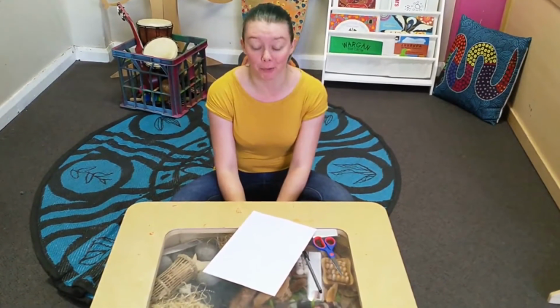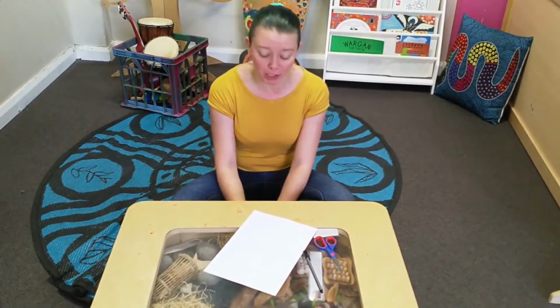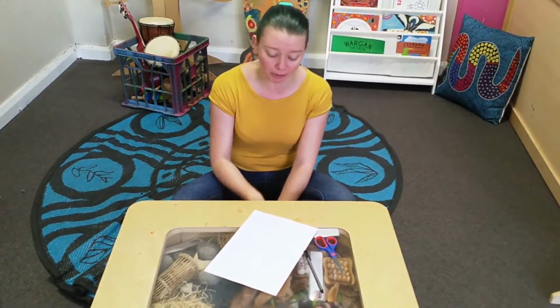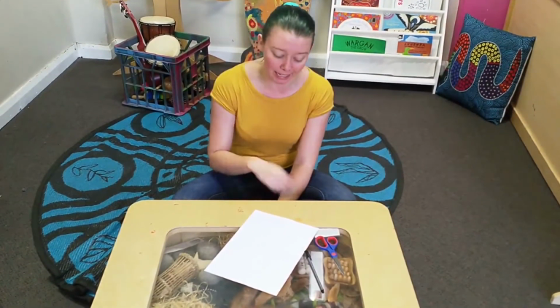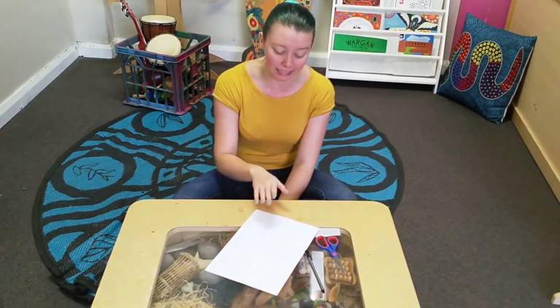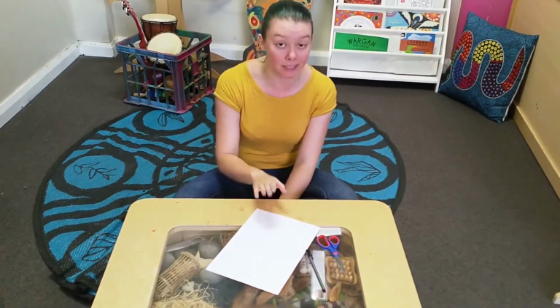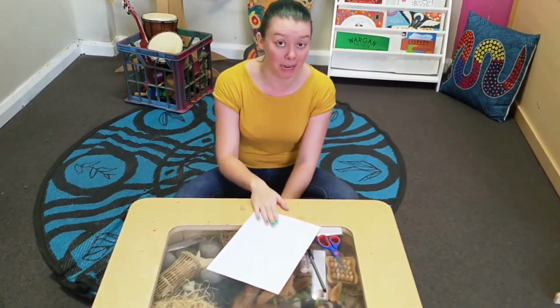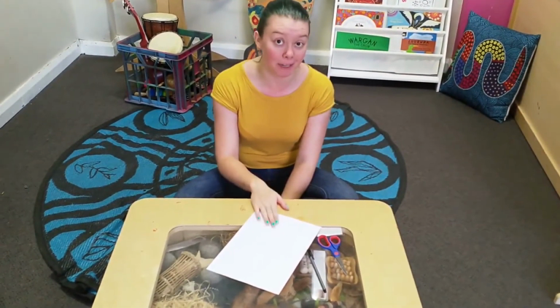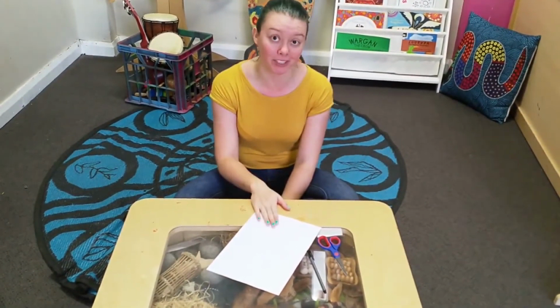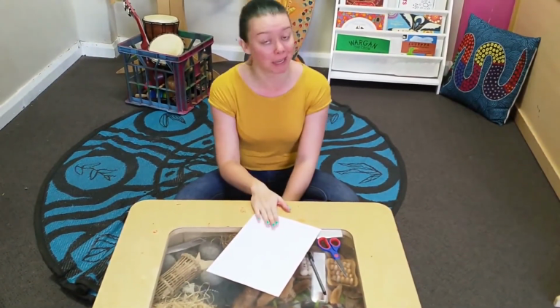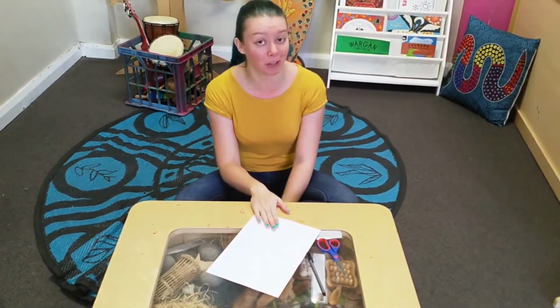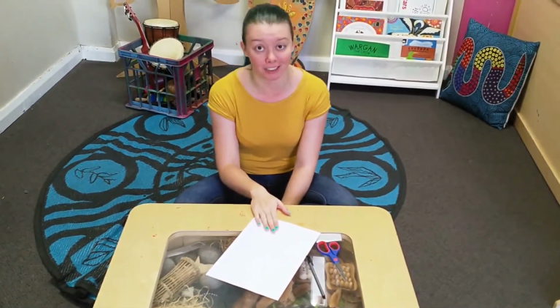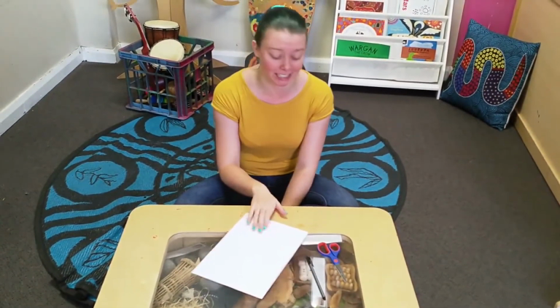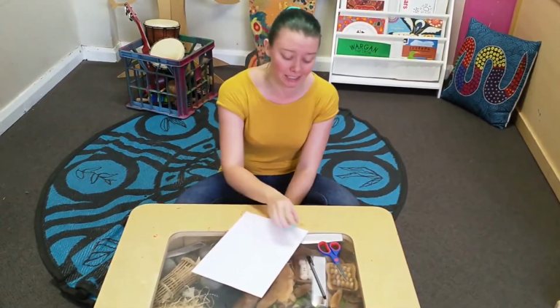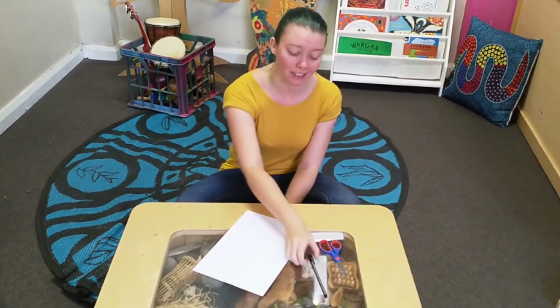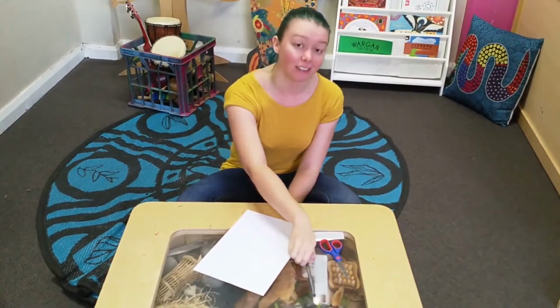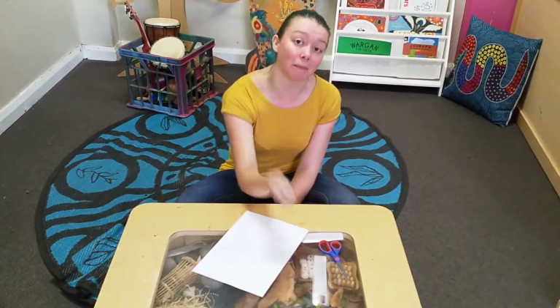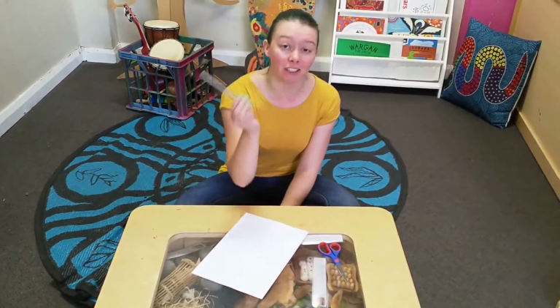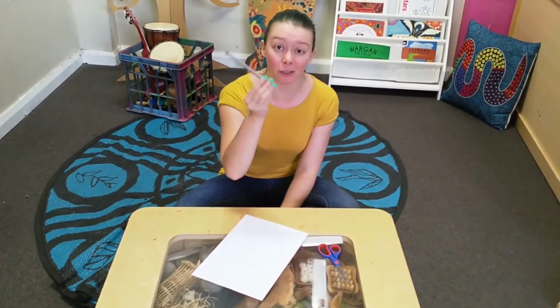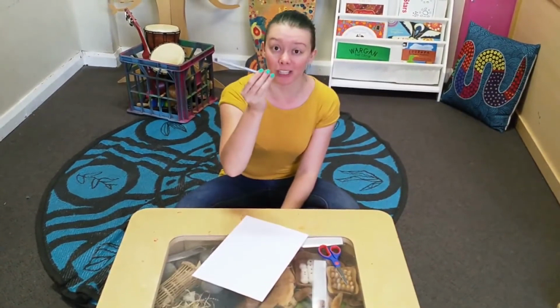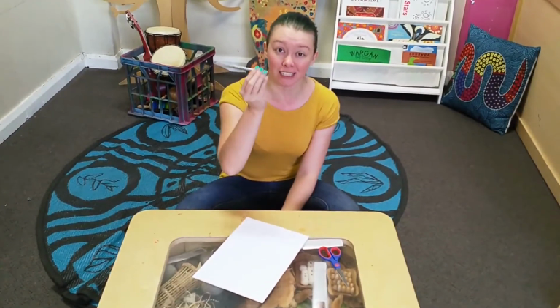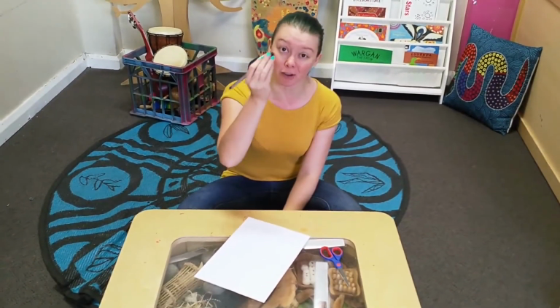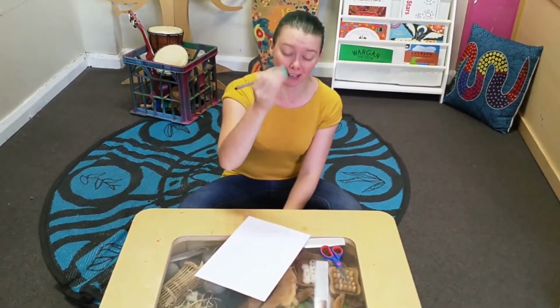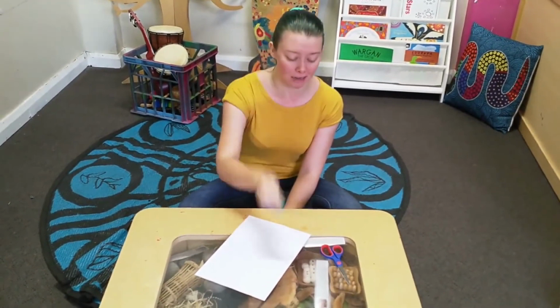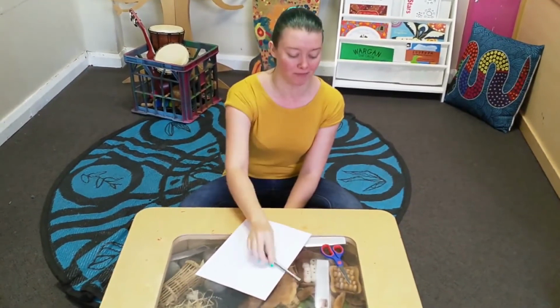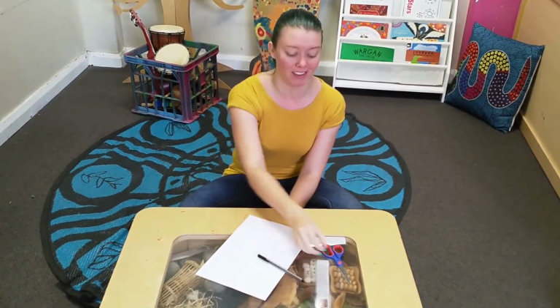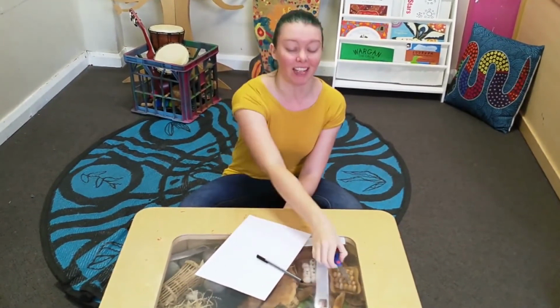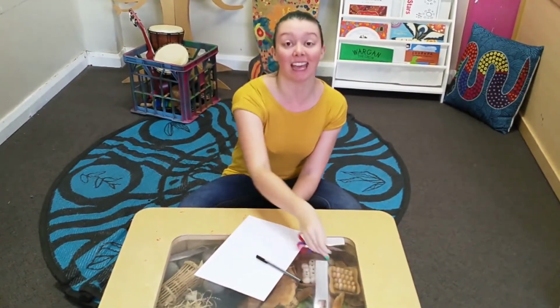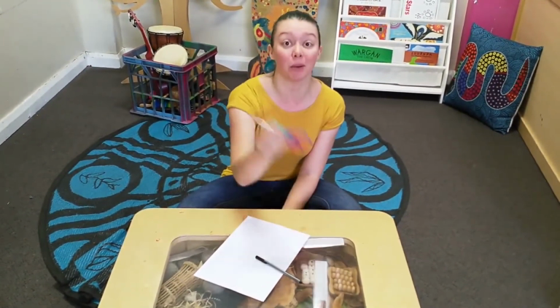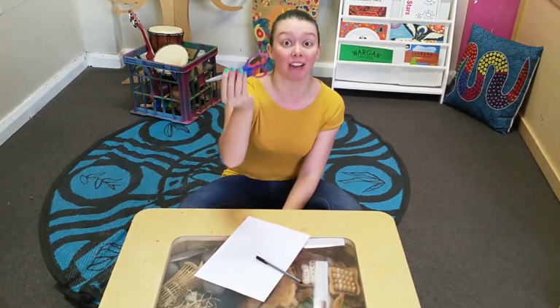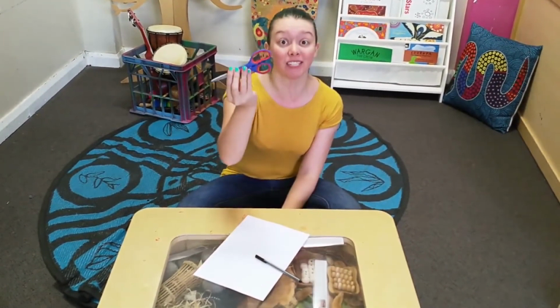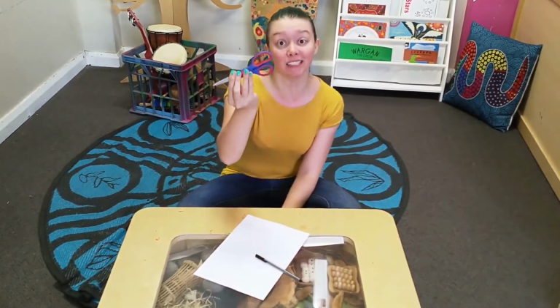So, what you will need is some paper — it doesn't matter what colour it is — a pencil or a texta or a marker, and a pair of scissors.